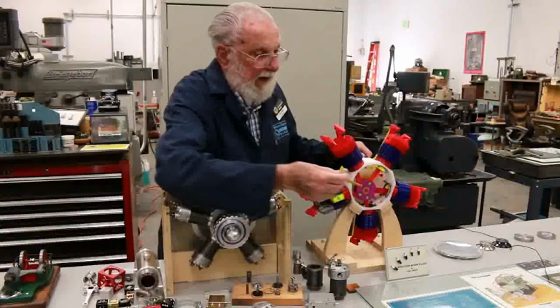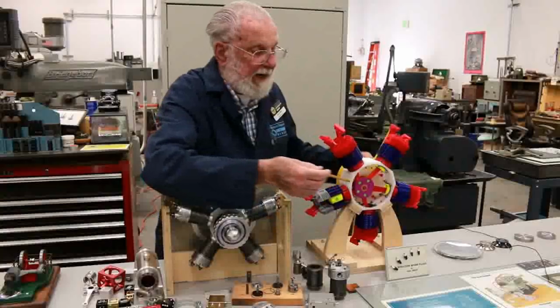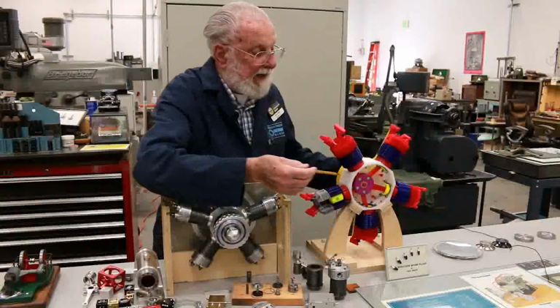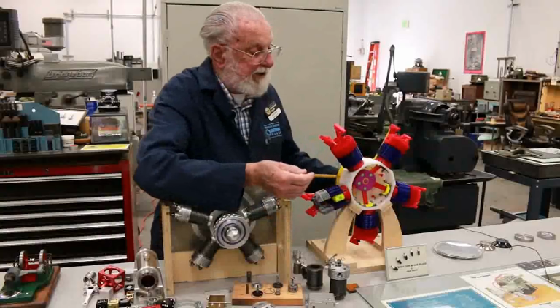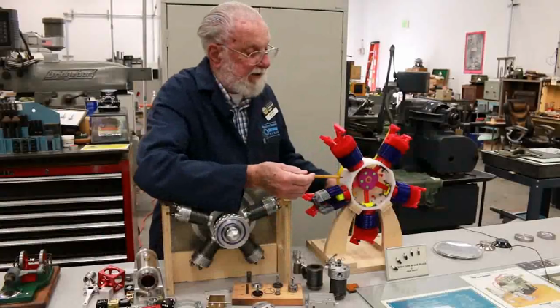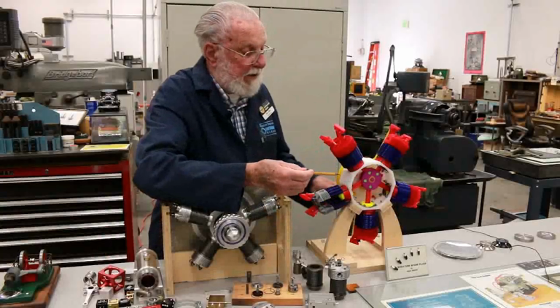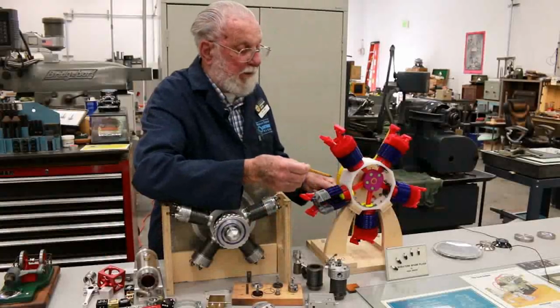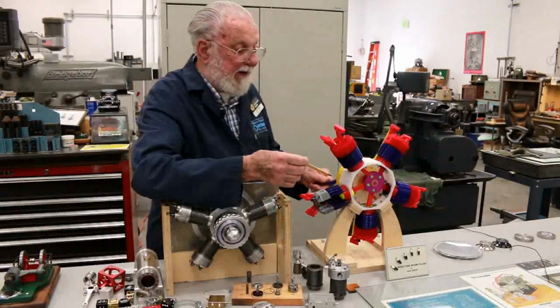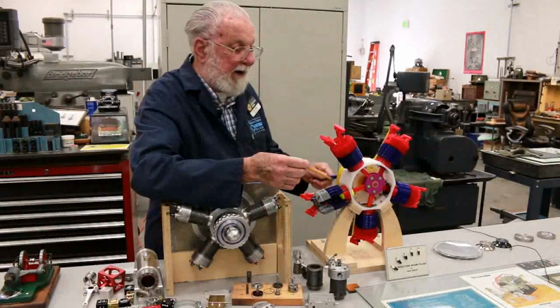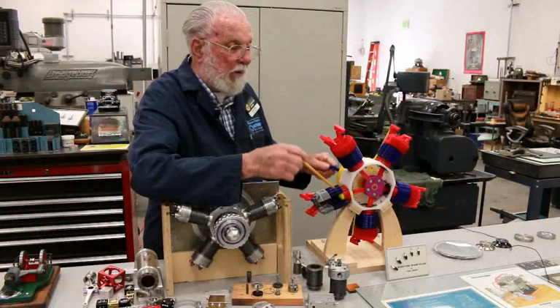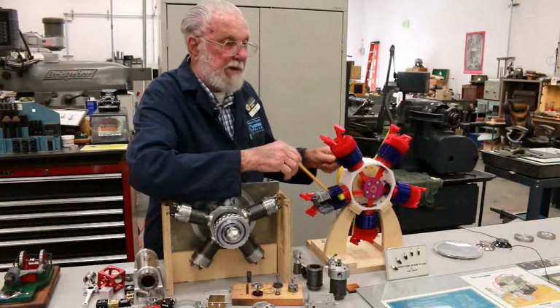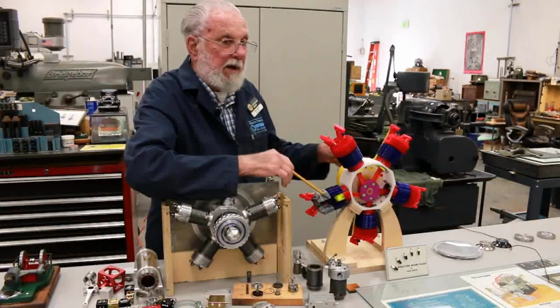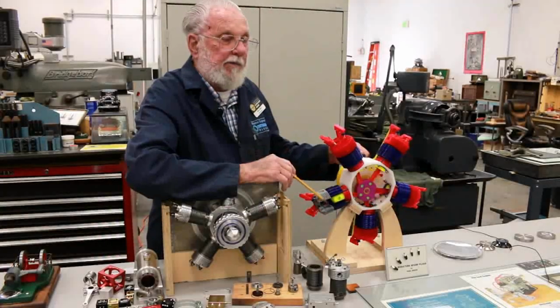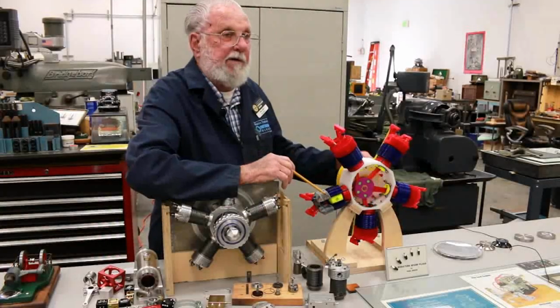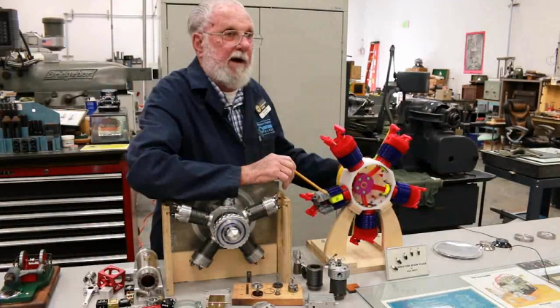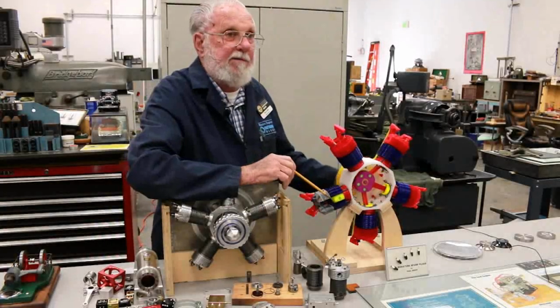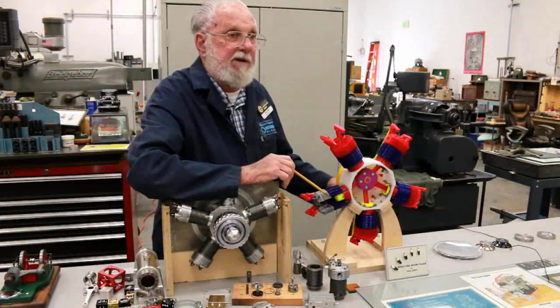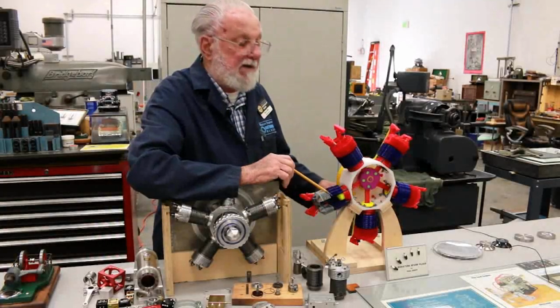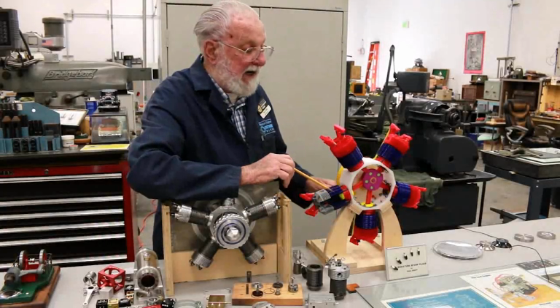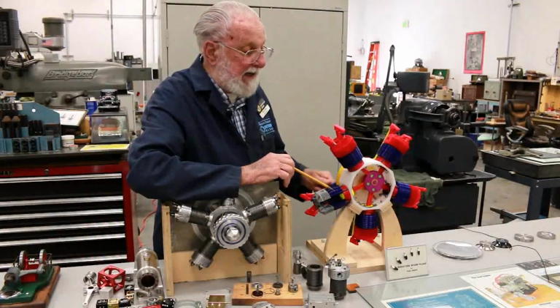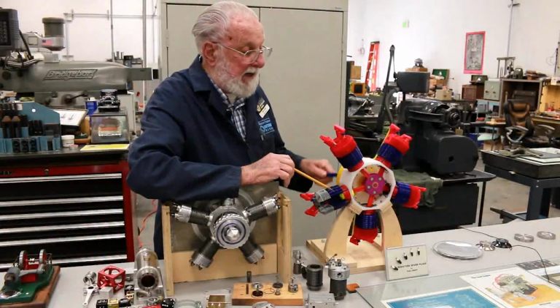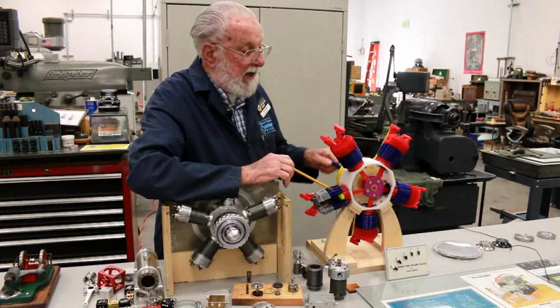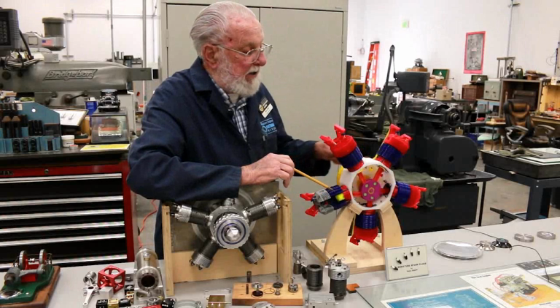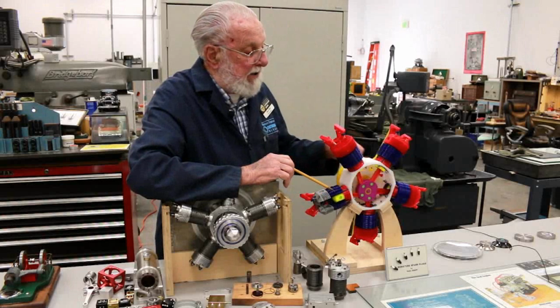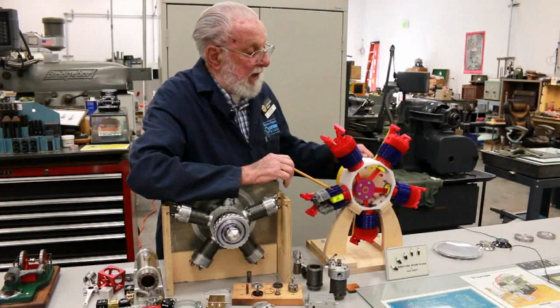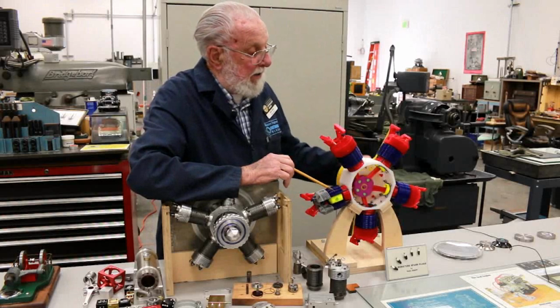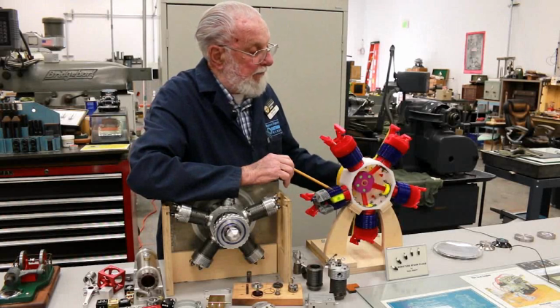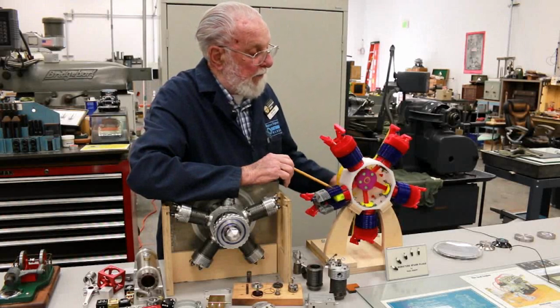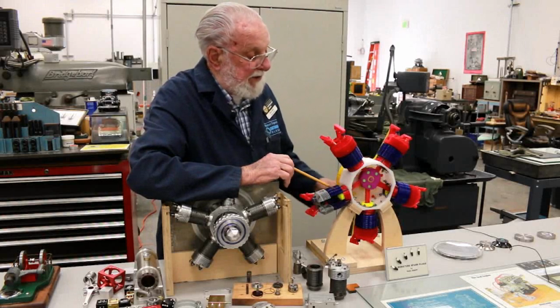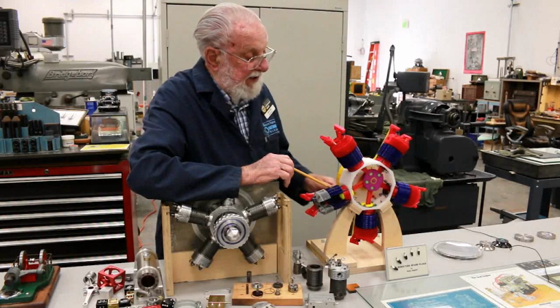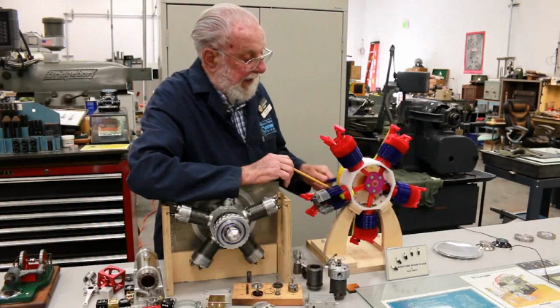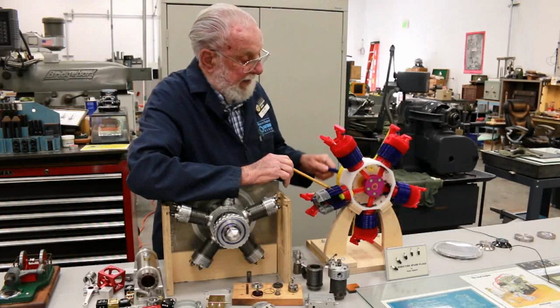A nine-cylinder would fire 1, 3, 5, 7, 9, 2, 4, 6, 8.